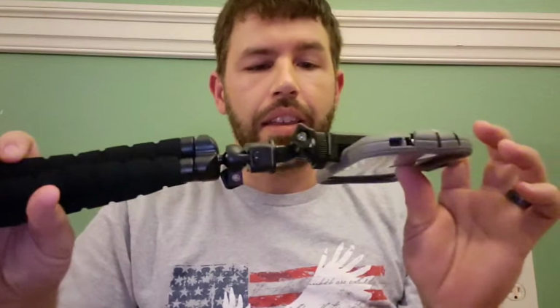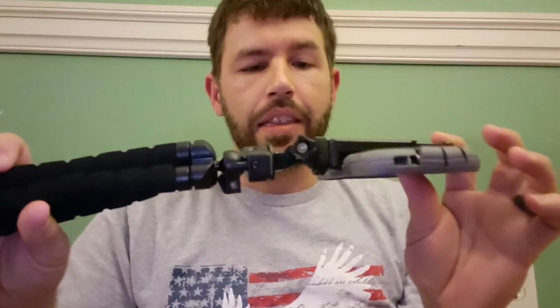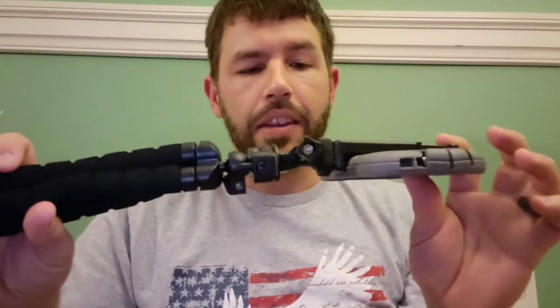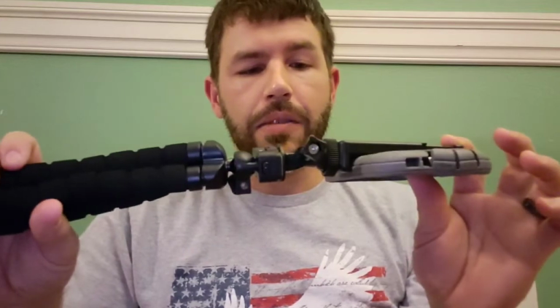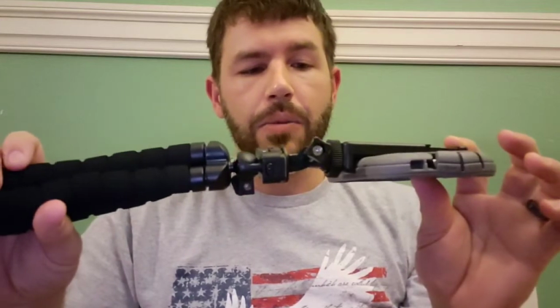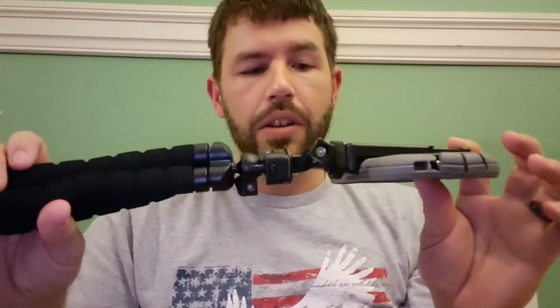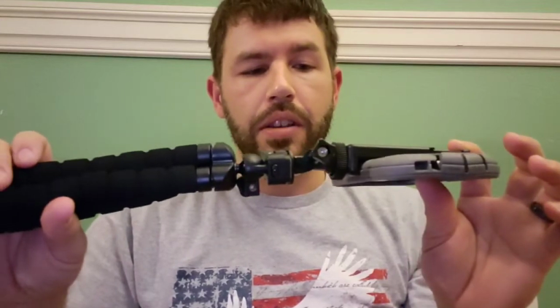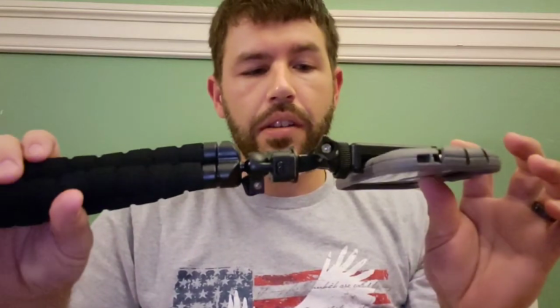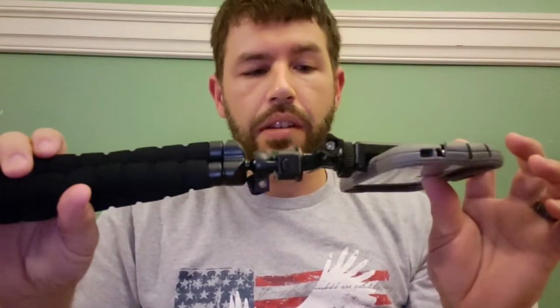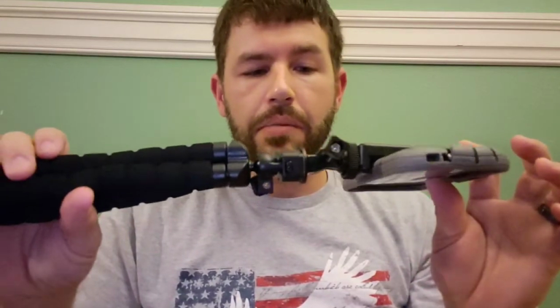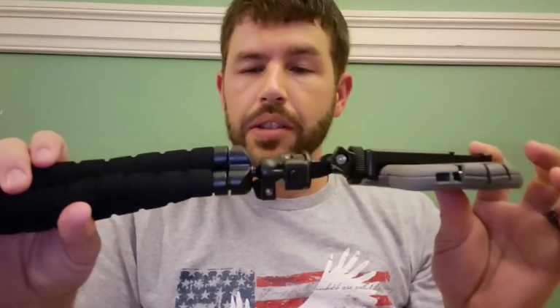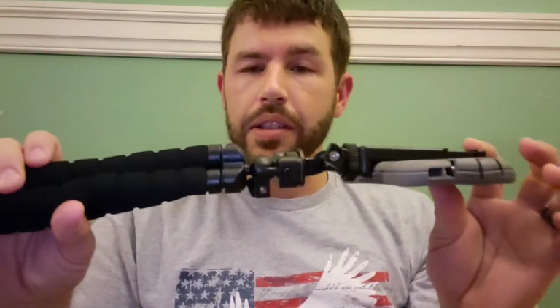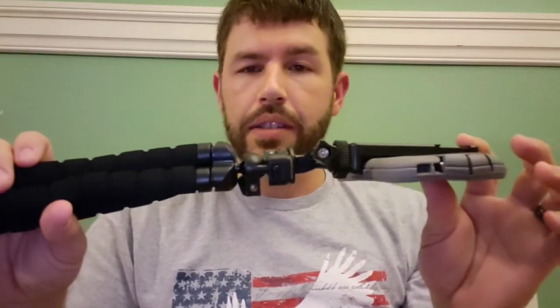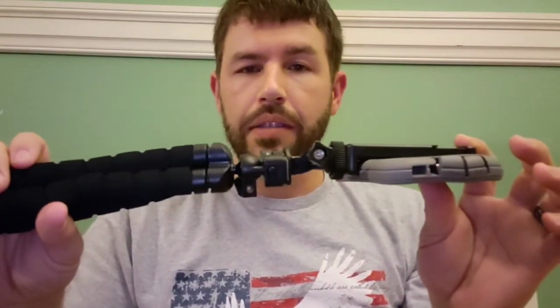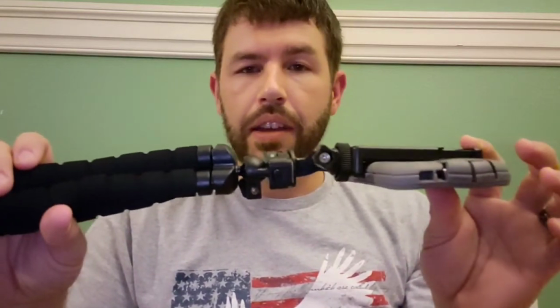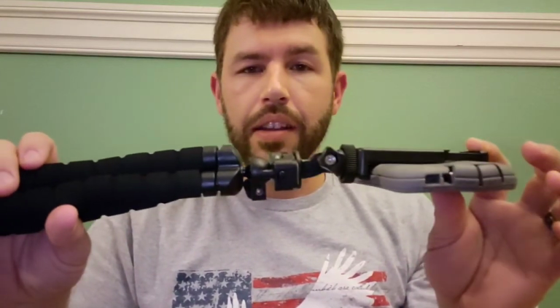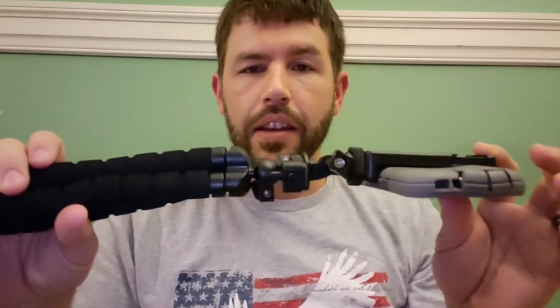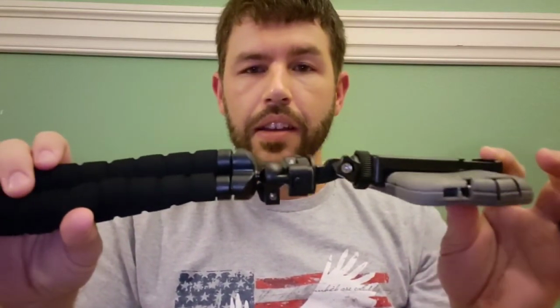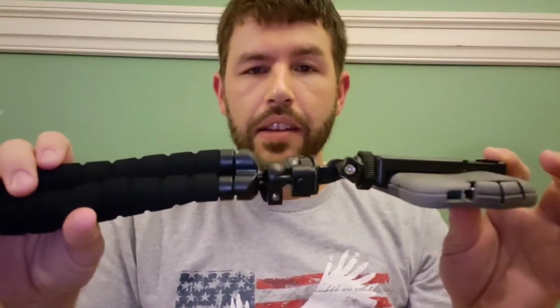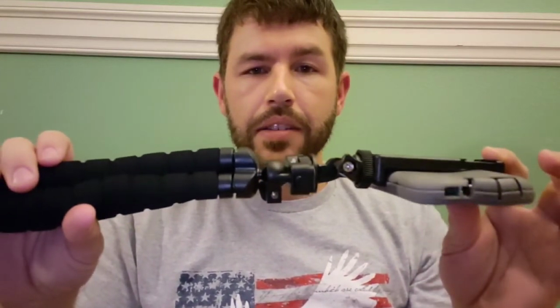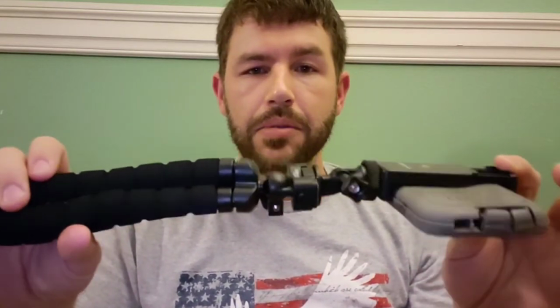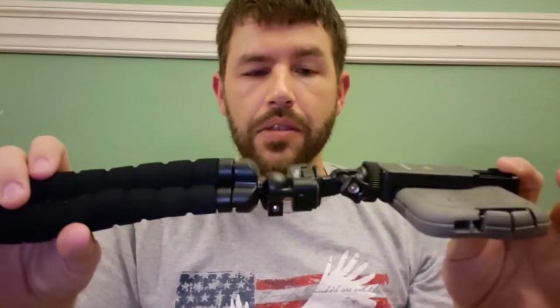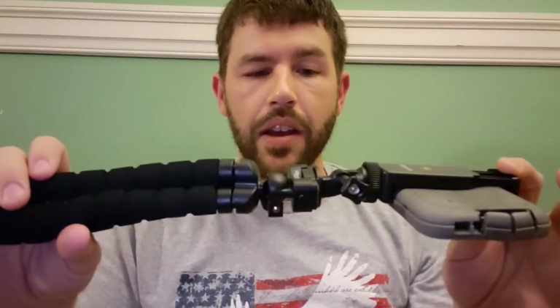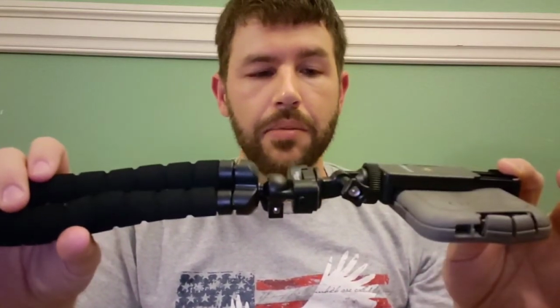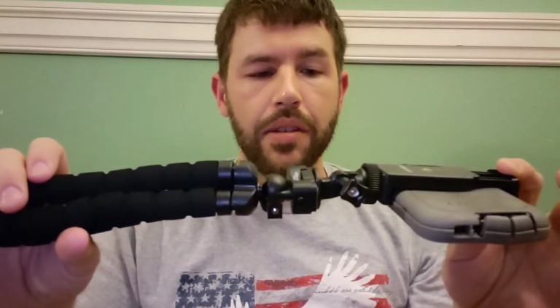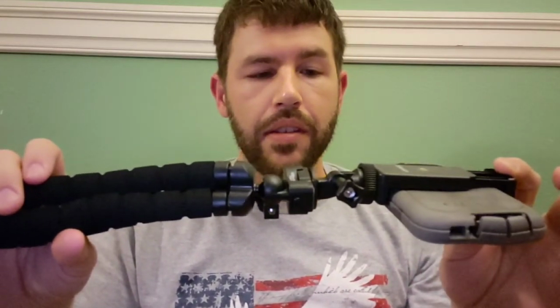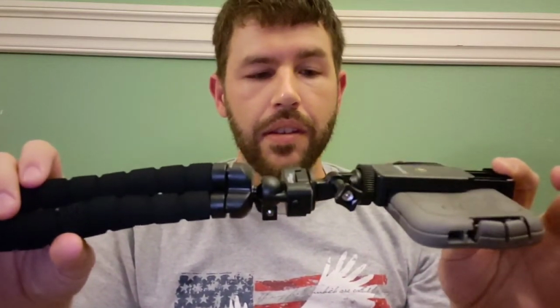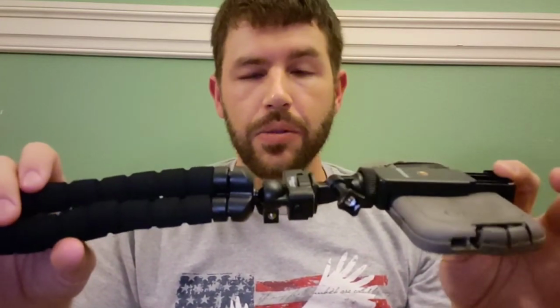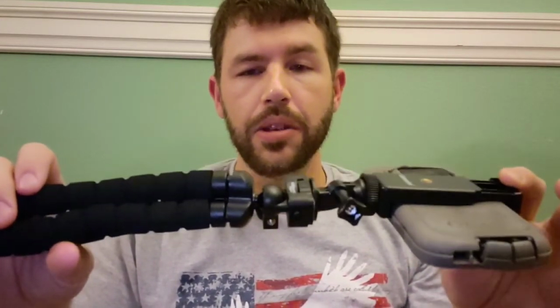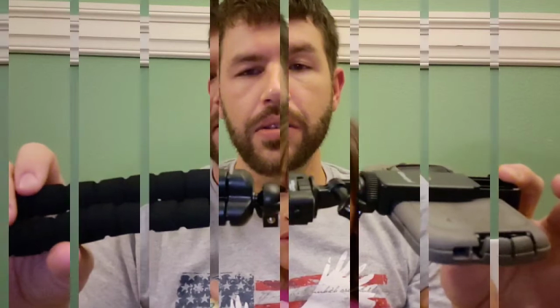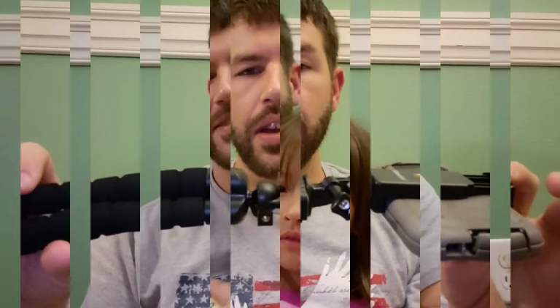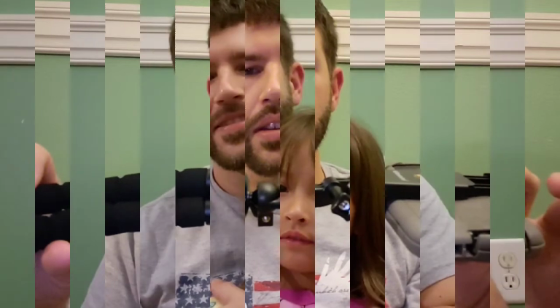Thank you for watching. Please leave a like and subscribe if you would be so kind.